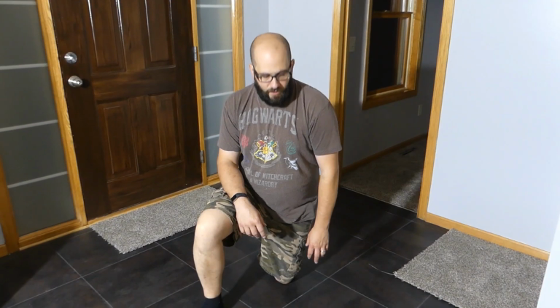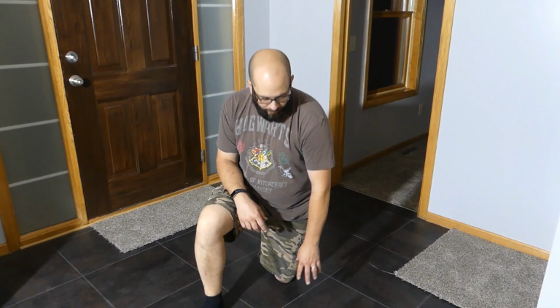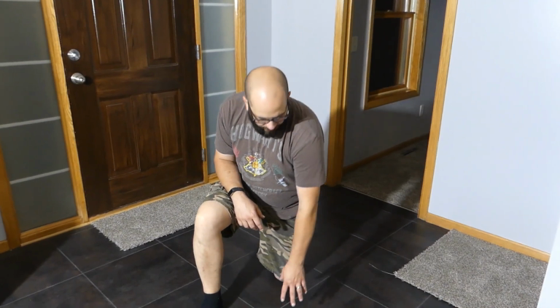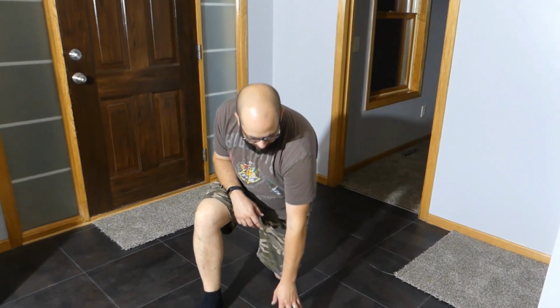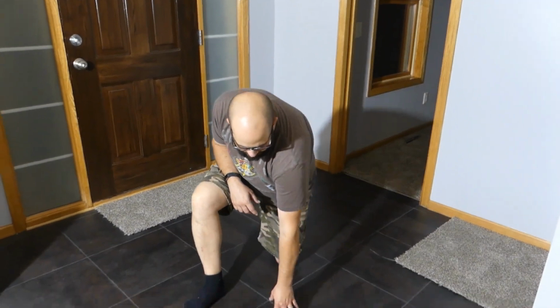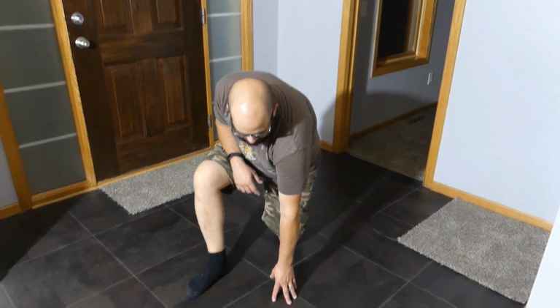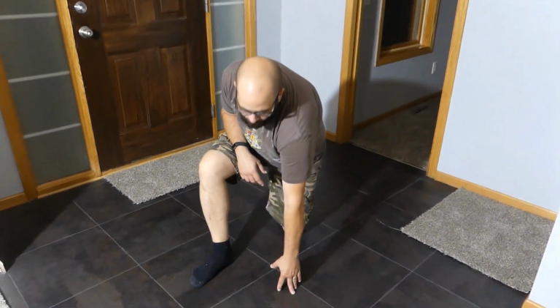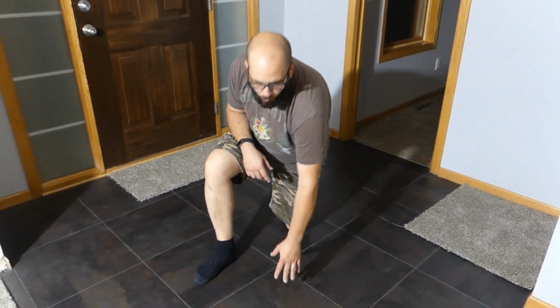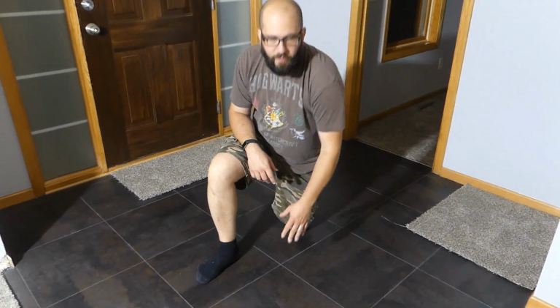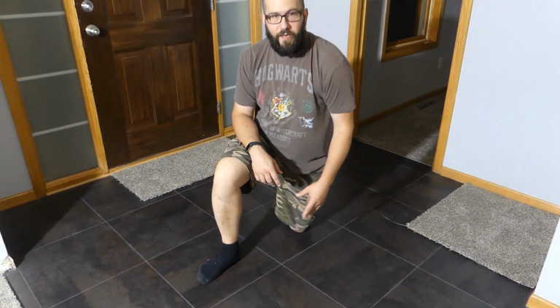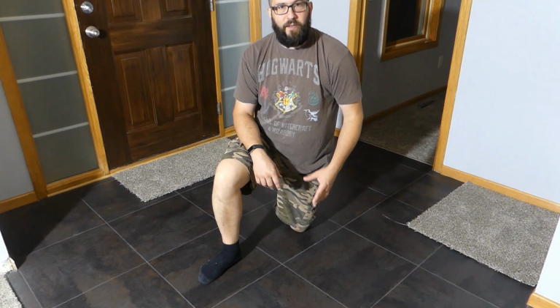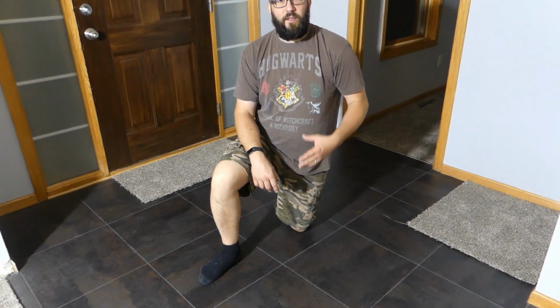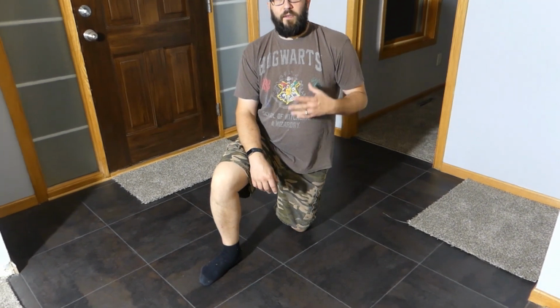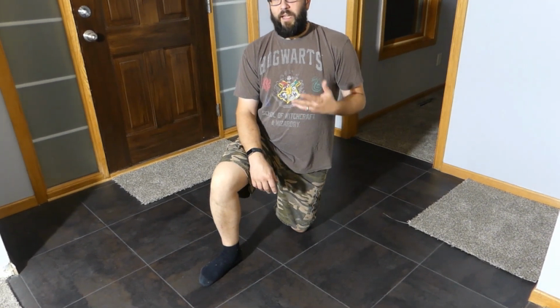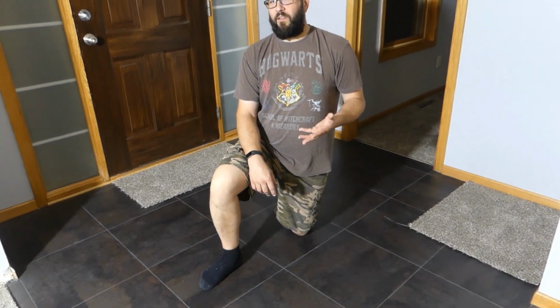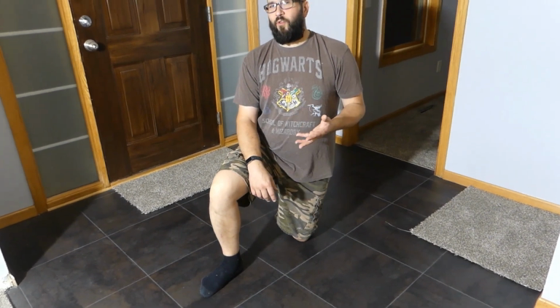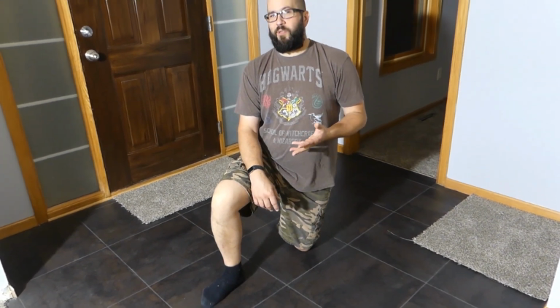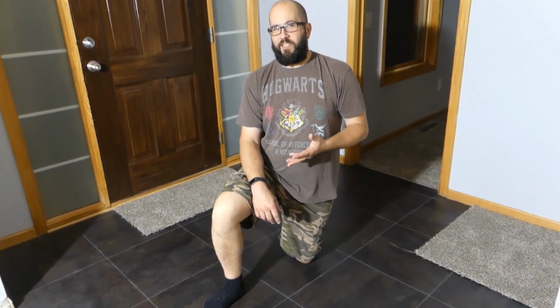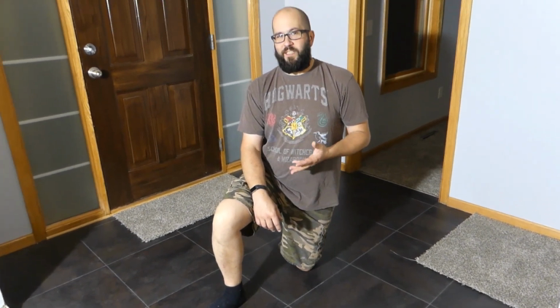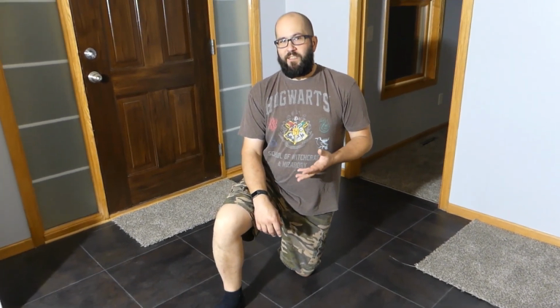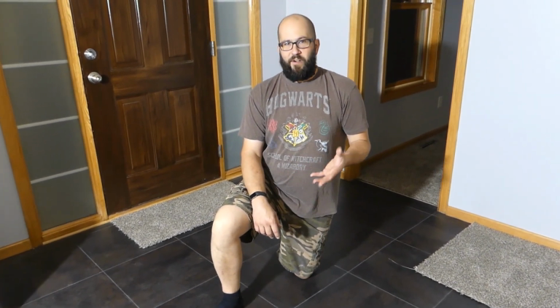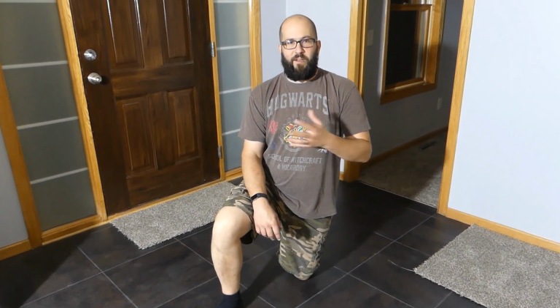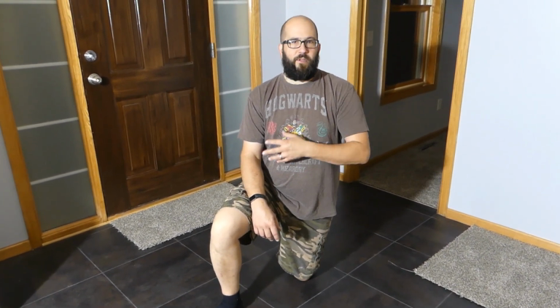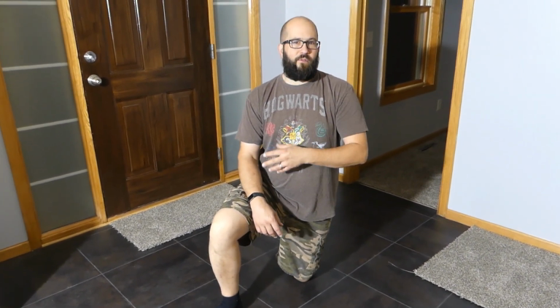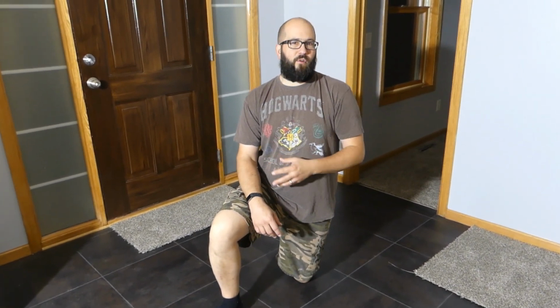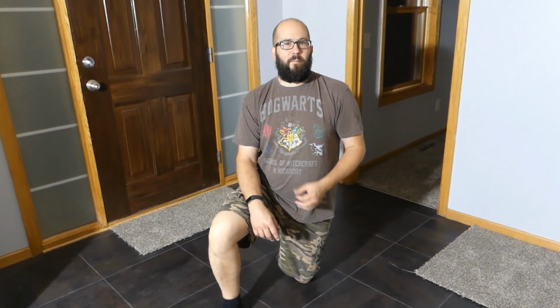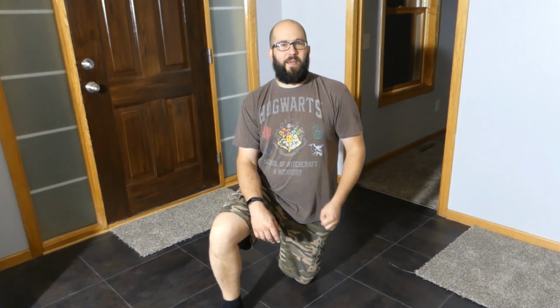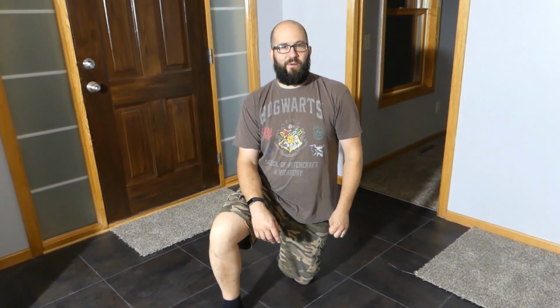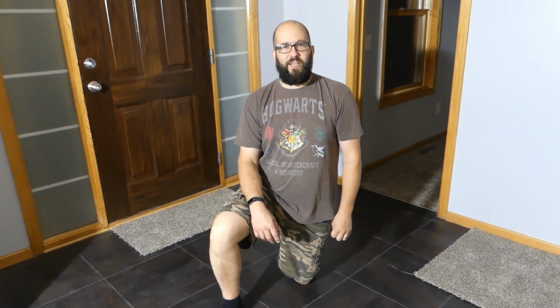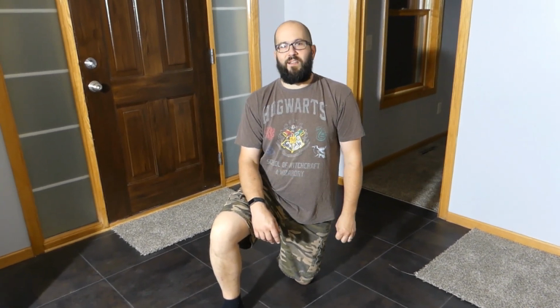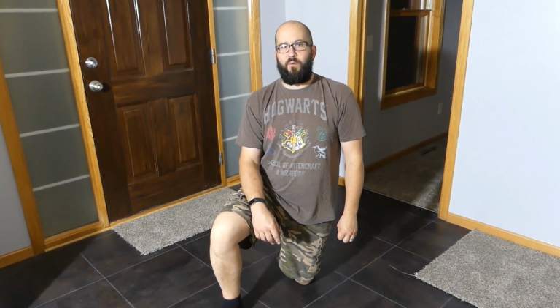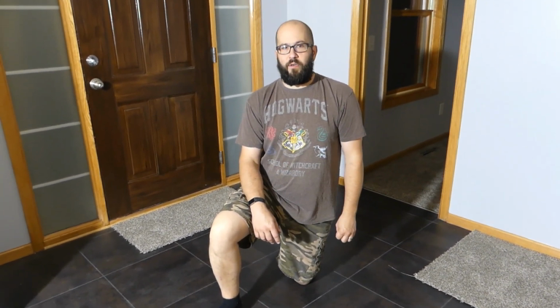Connor and I laid this floor in one day. Laying the floor was easy — it was leveling out the old floor that was a lot of work.